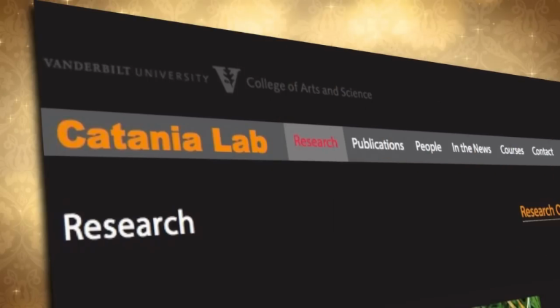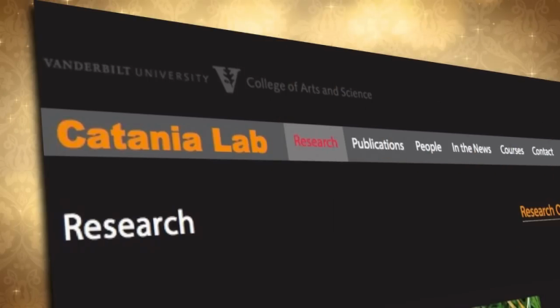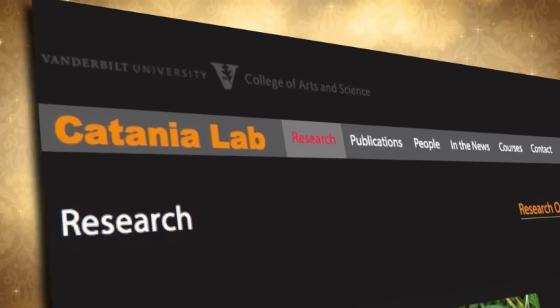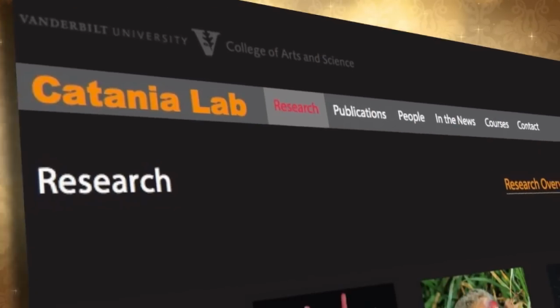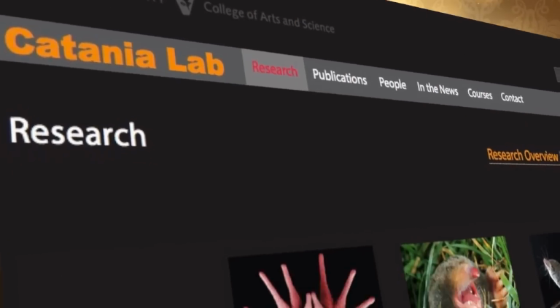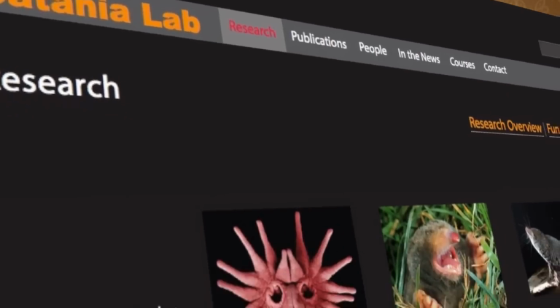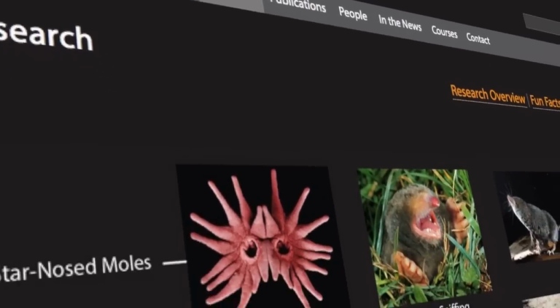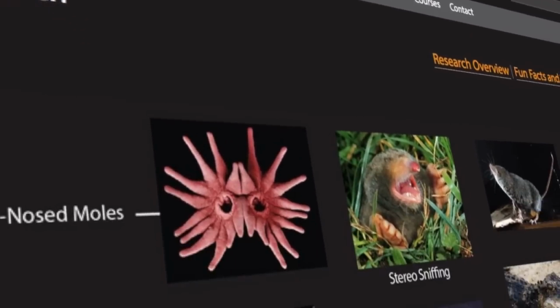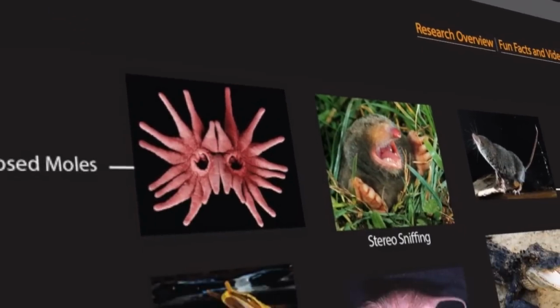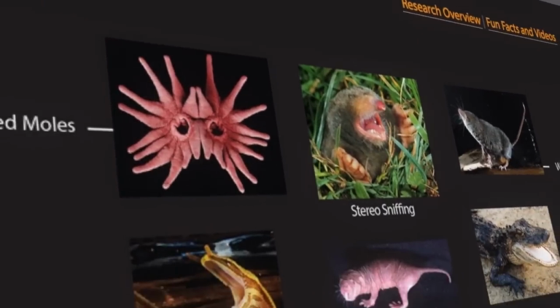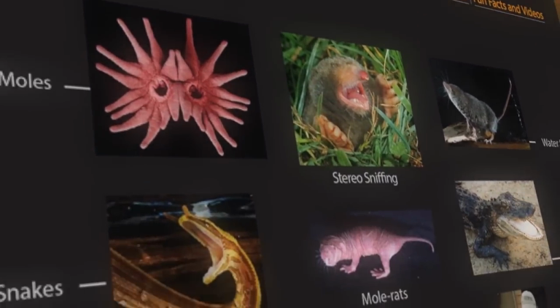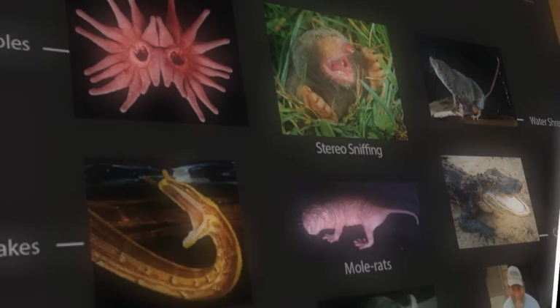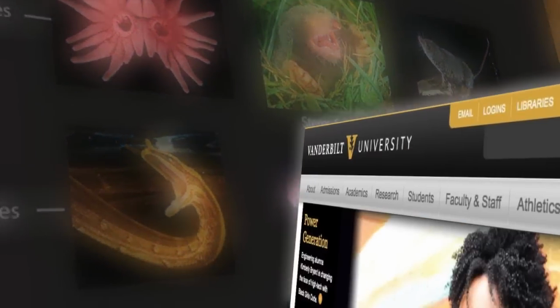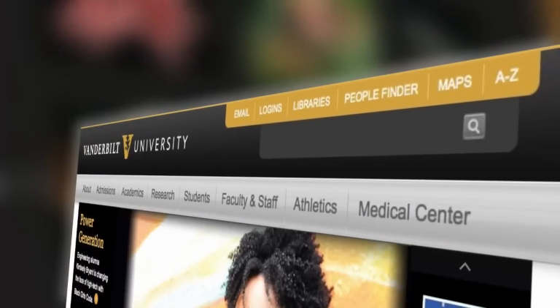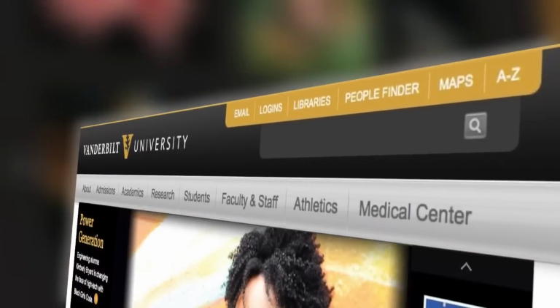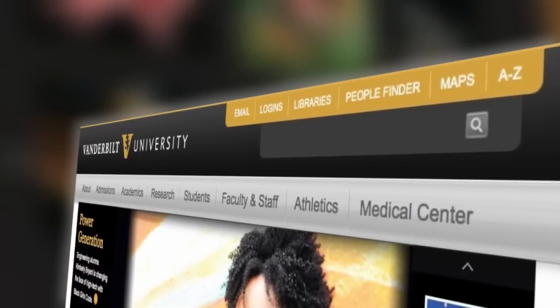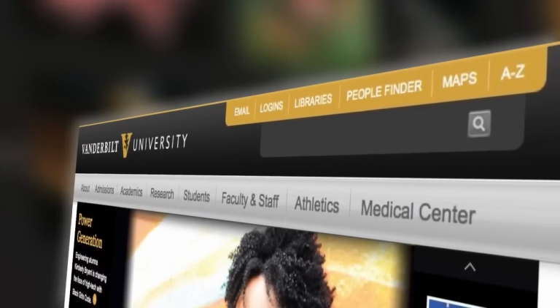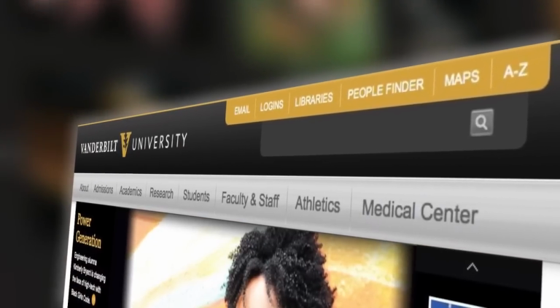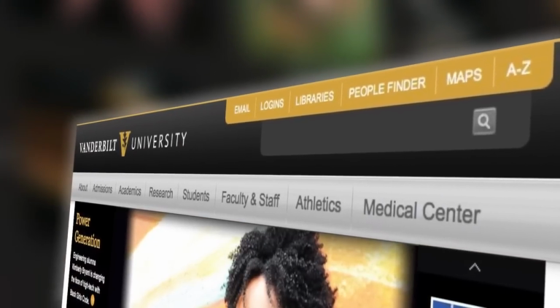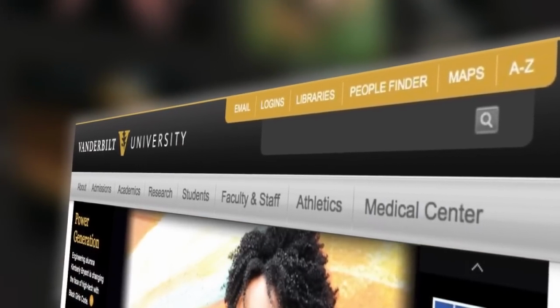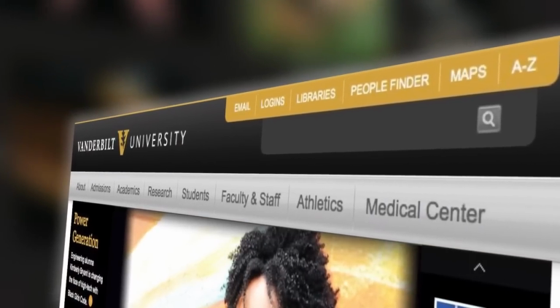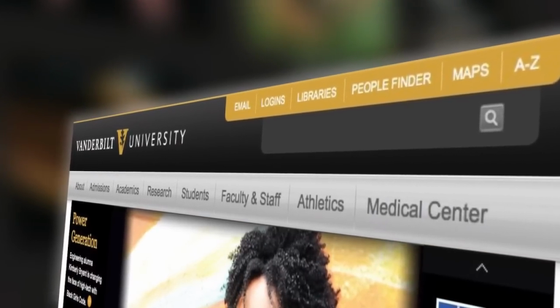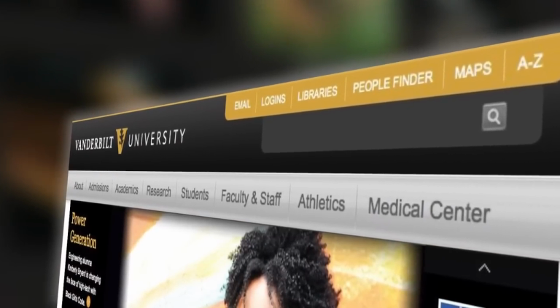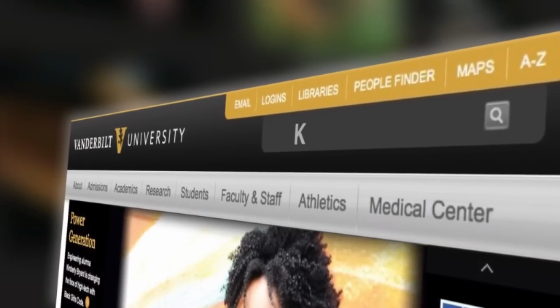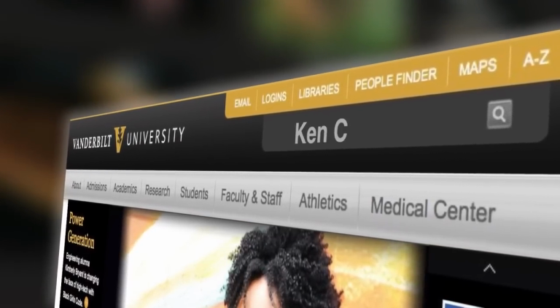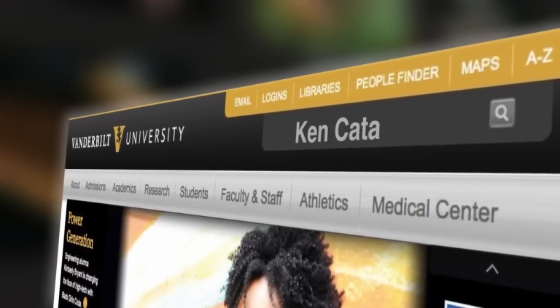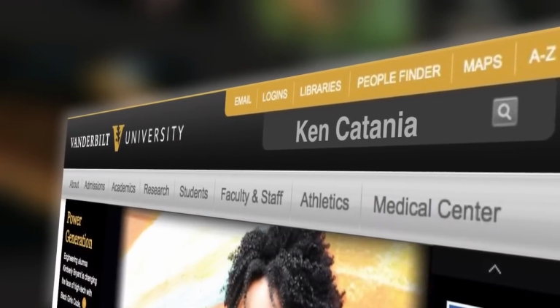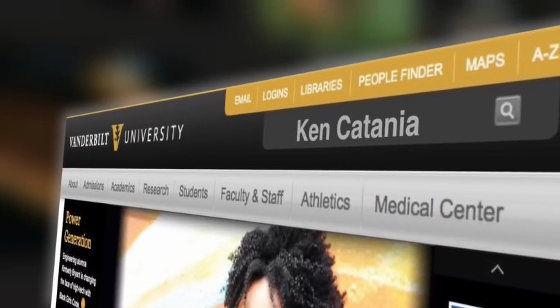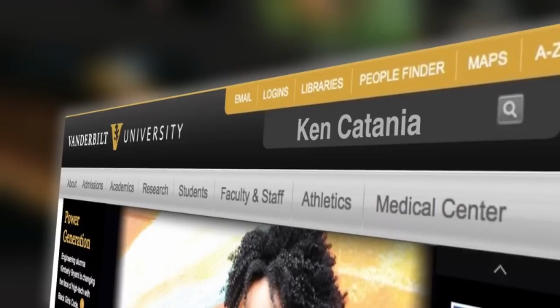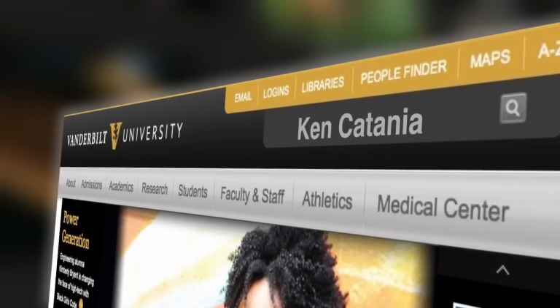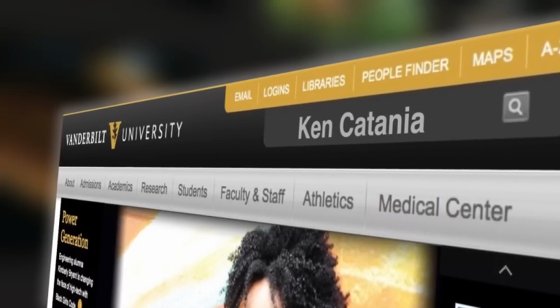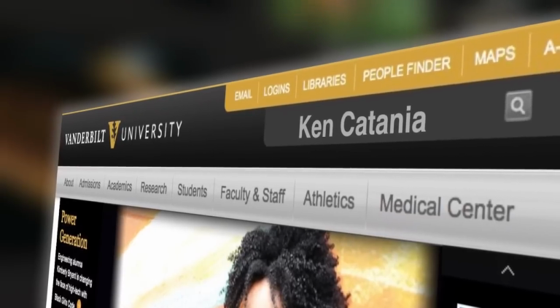Want to see more cool research from Catania's lab? Go to news.vanderbilt.edu and search Ken Catania.